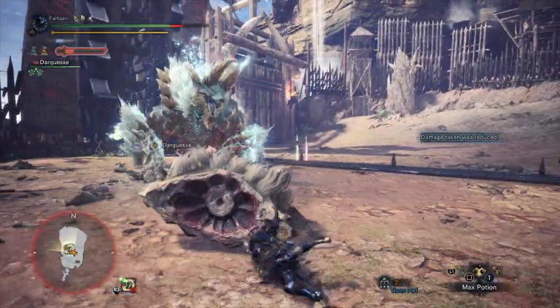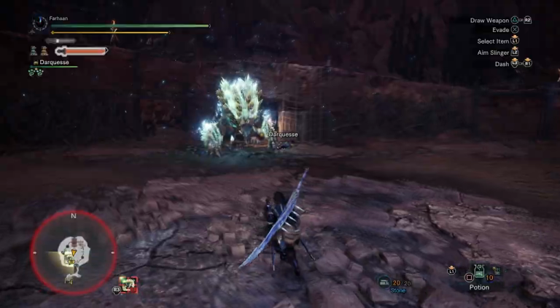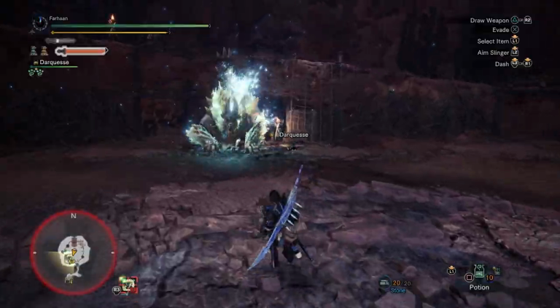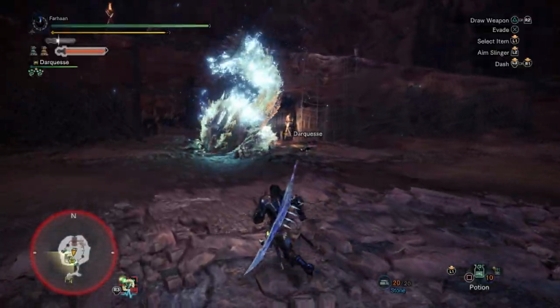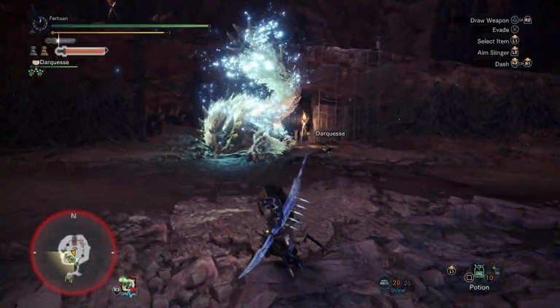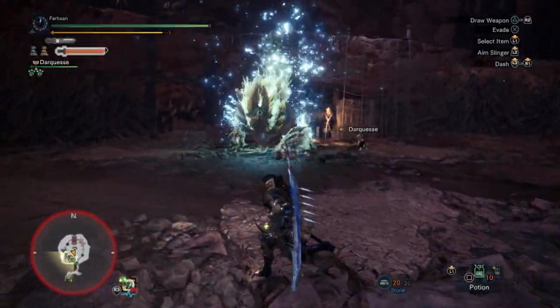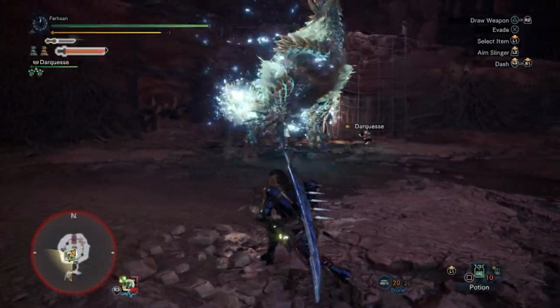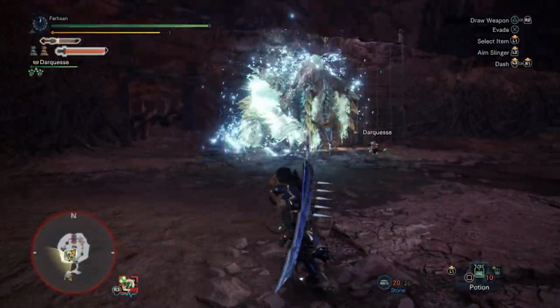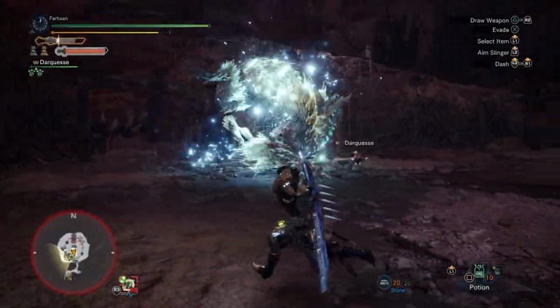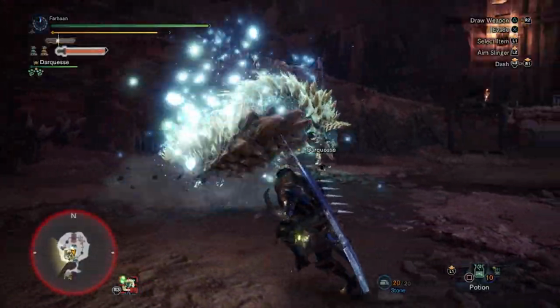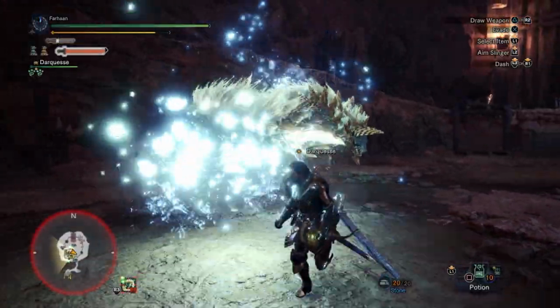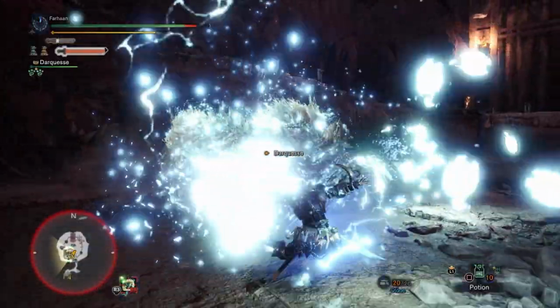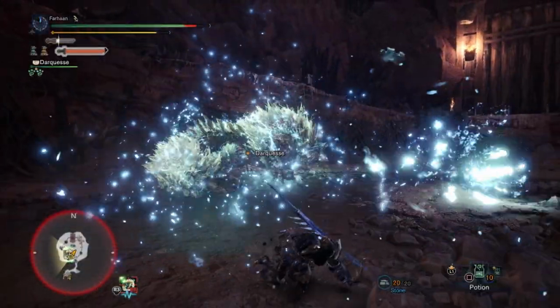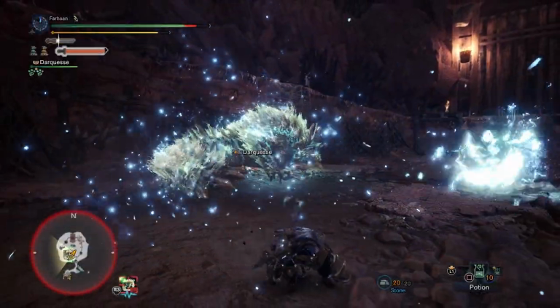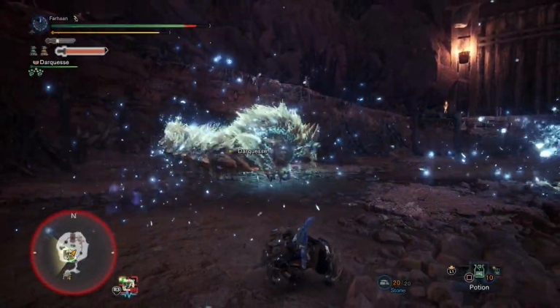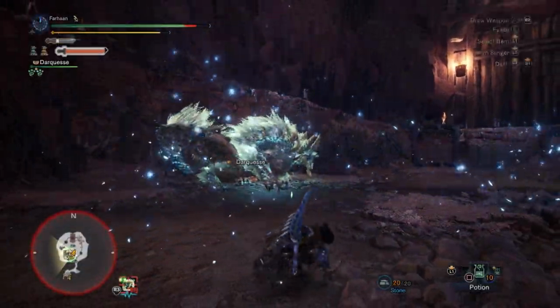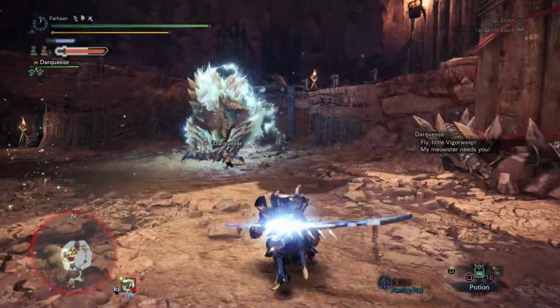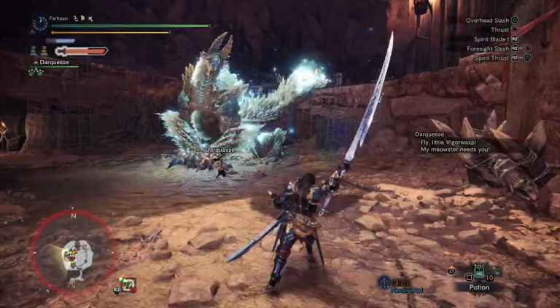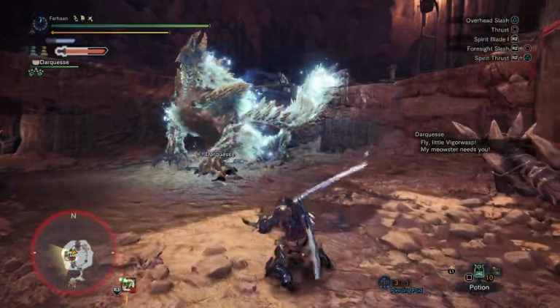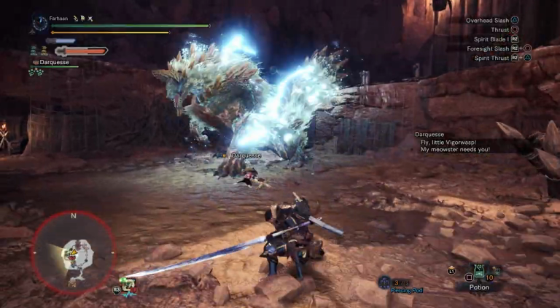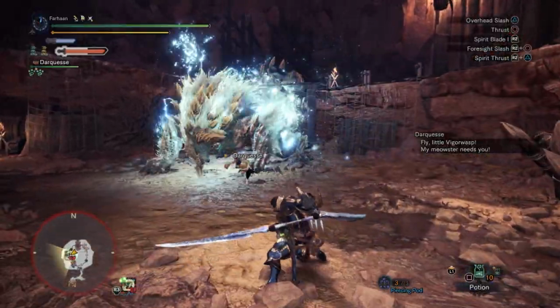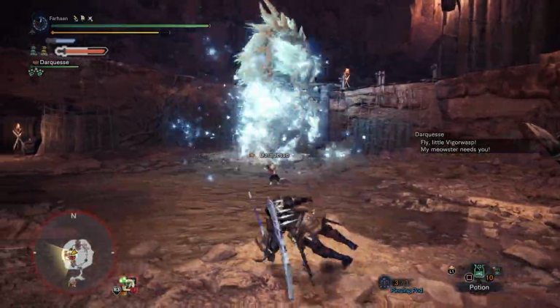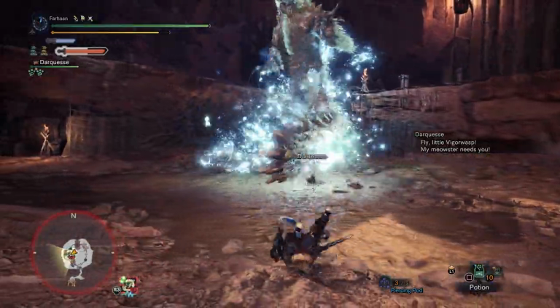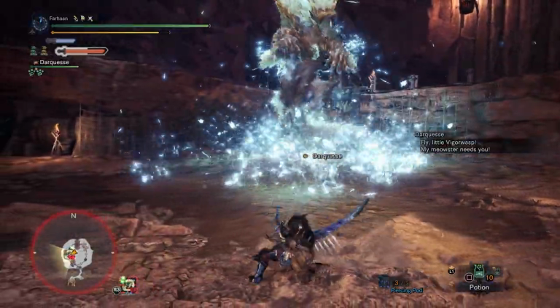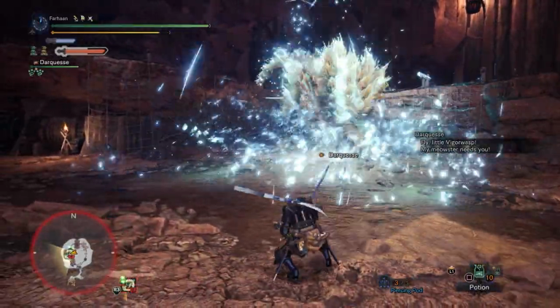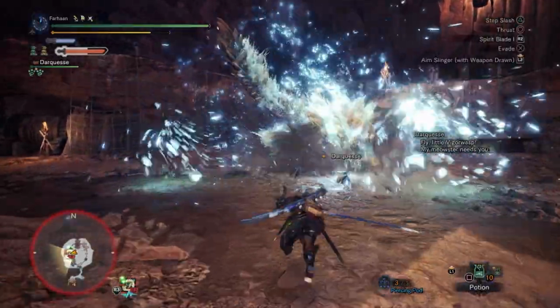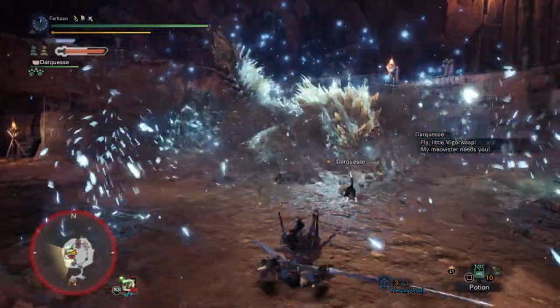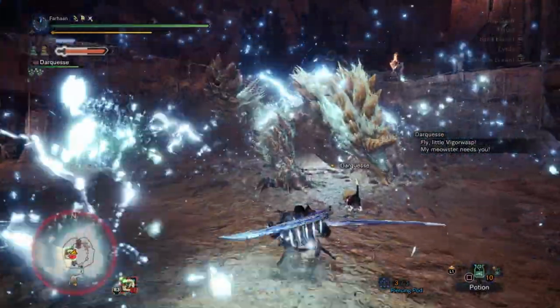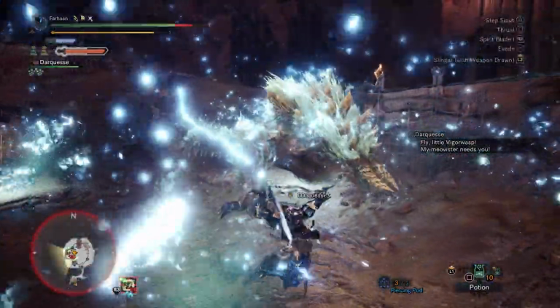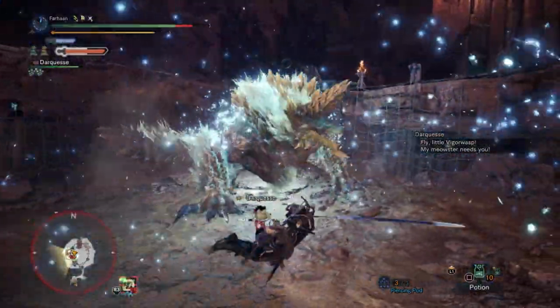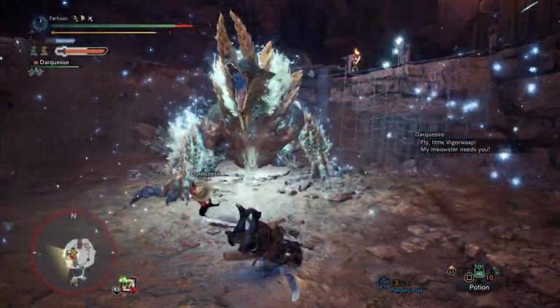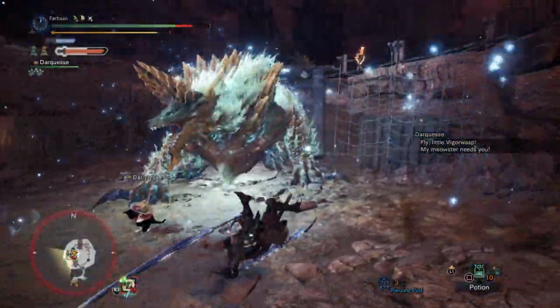As well as his lightning projectiles, he can also have them rotate around him, creating hazards for hunters trying to get close to him.